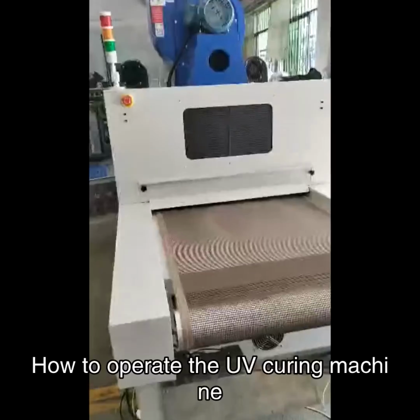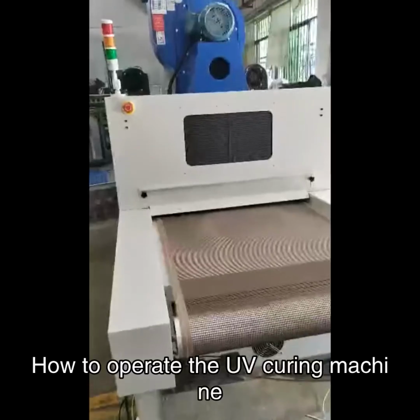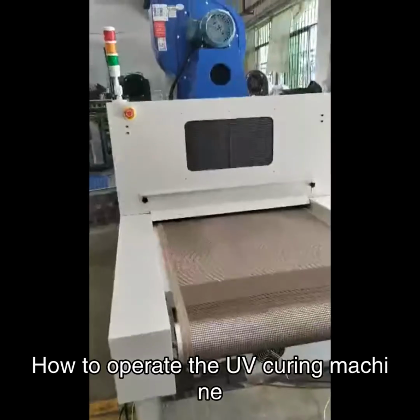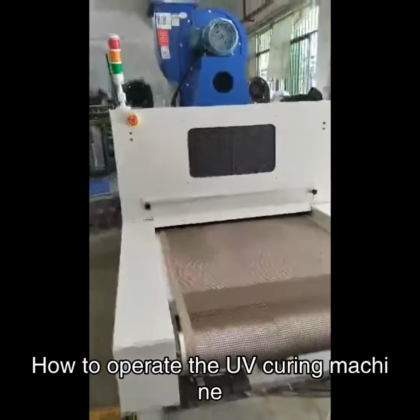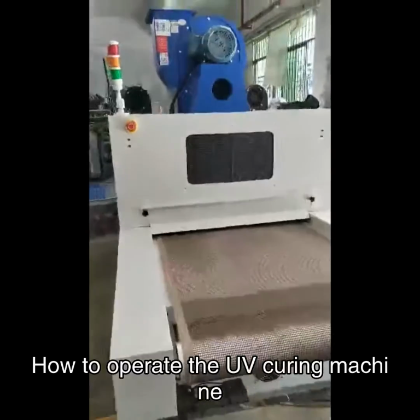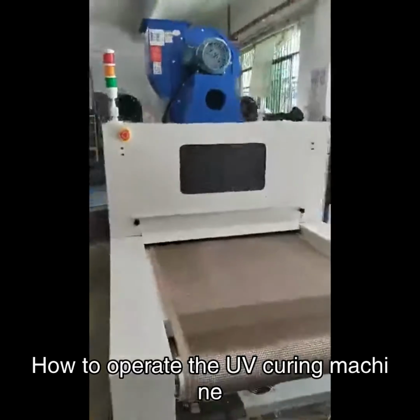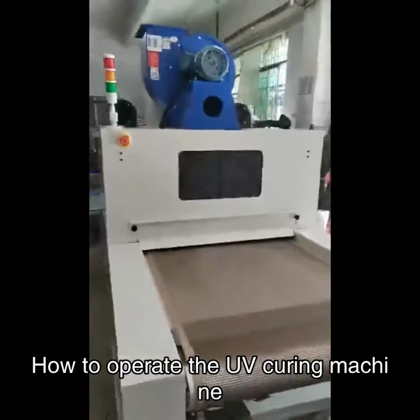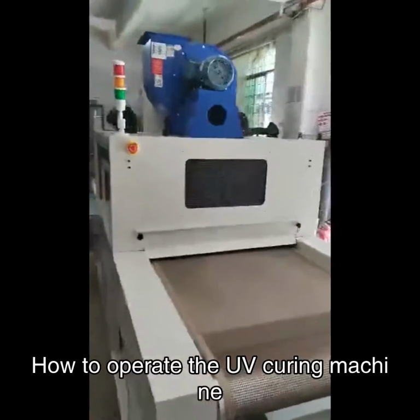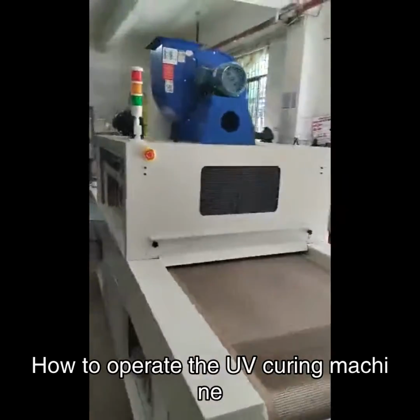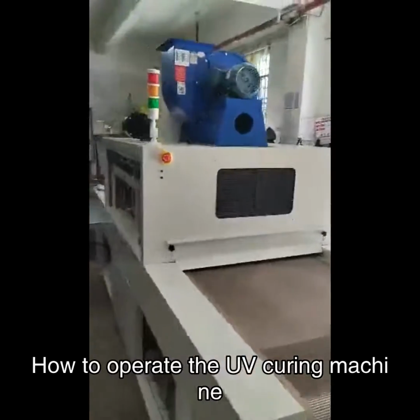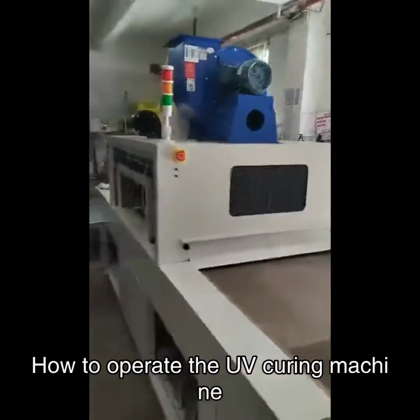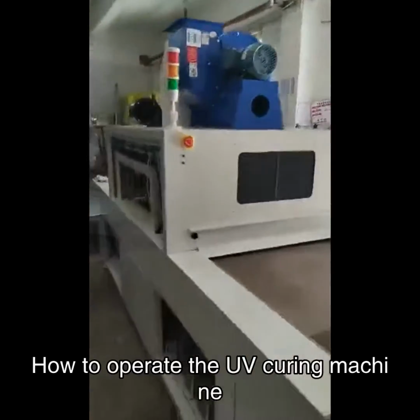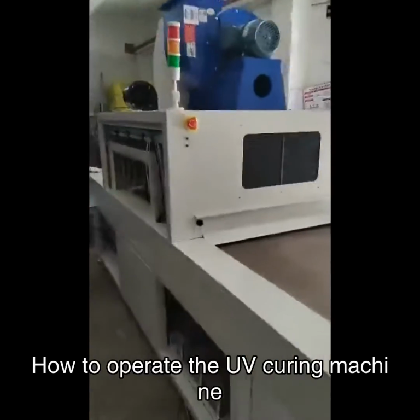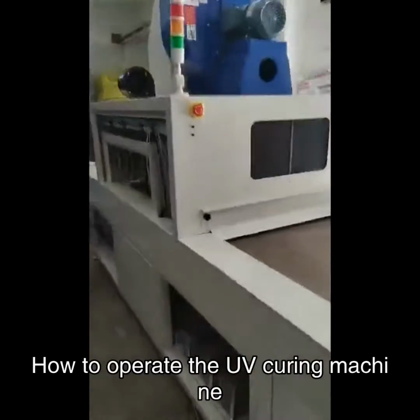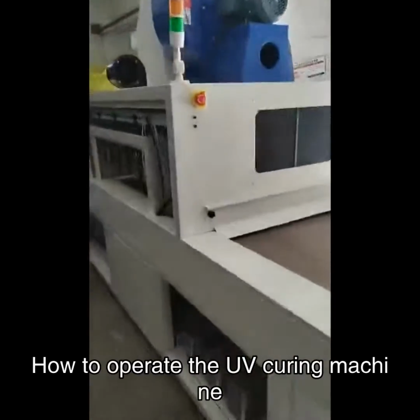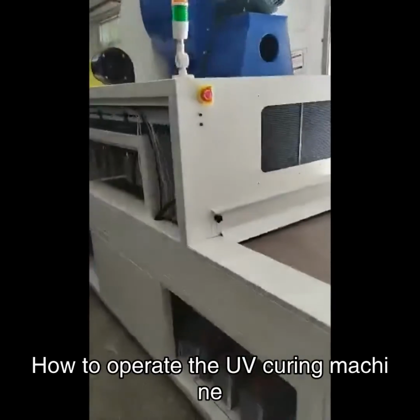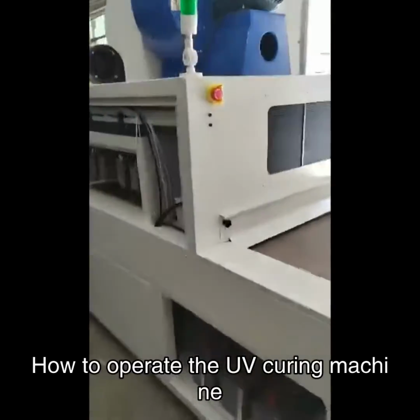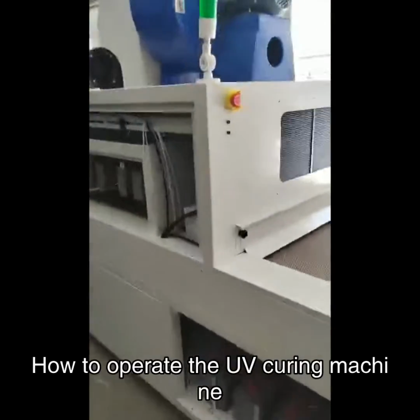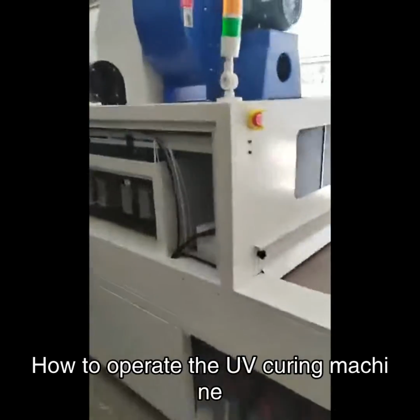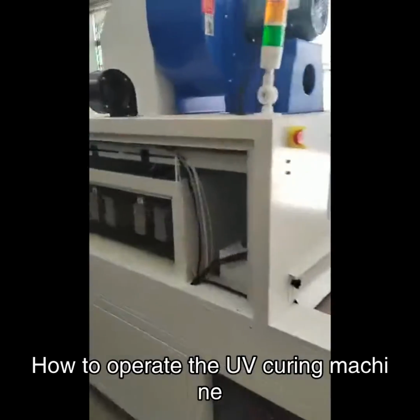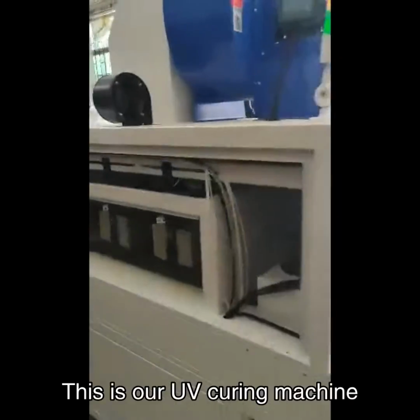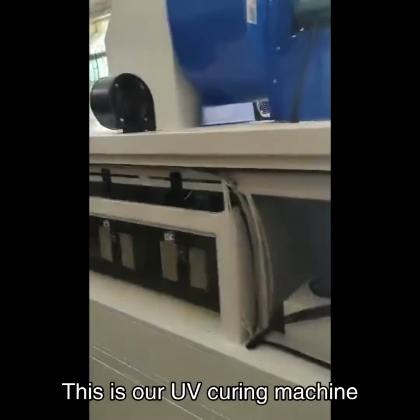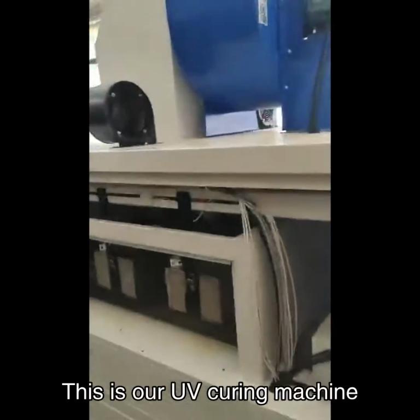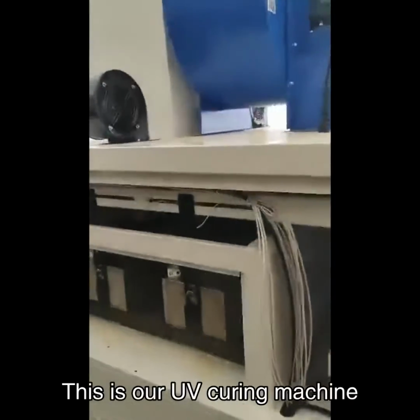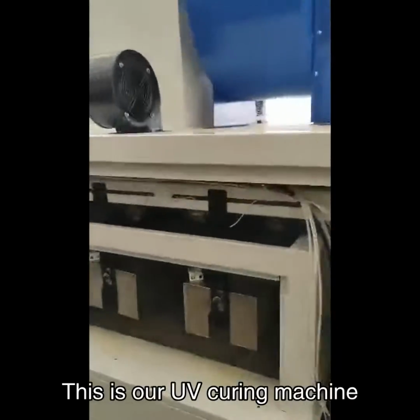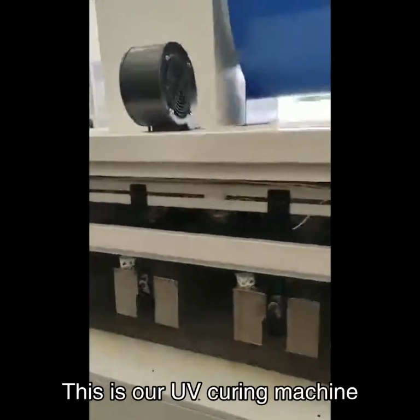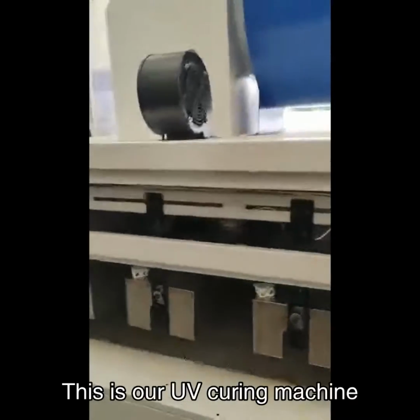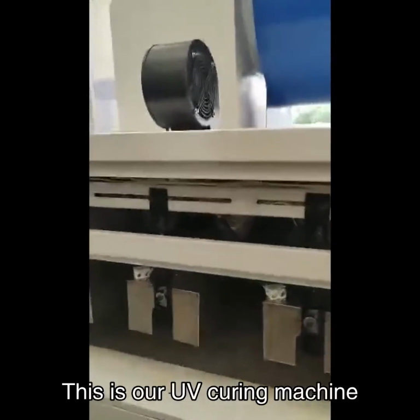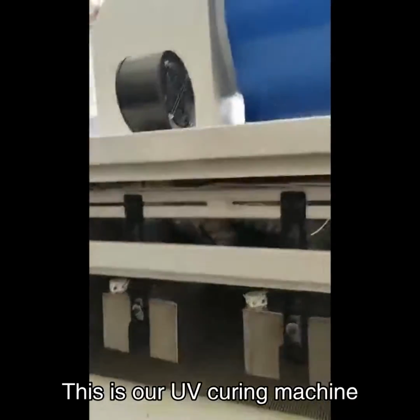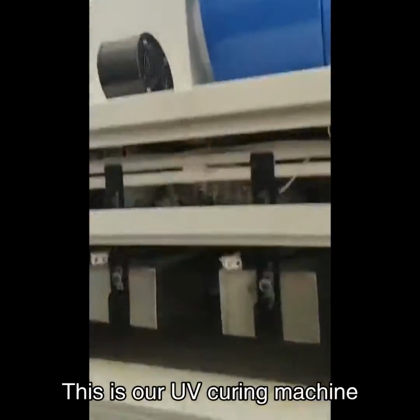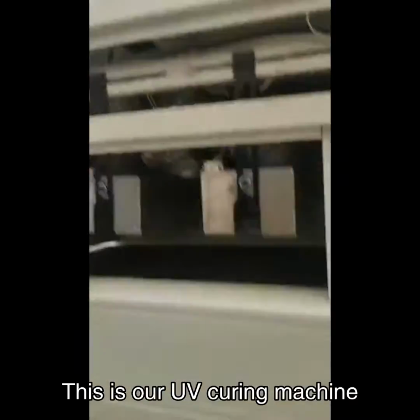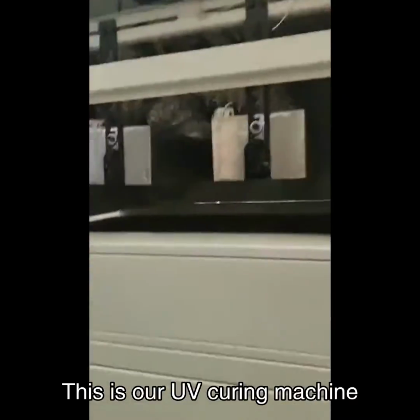How to operate the UV curing machine. This is our UV curing machine.